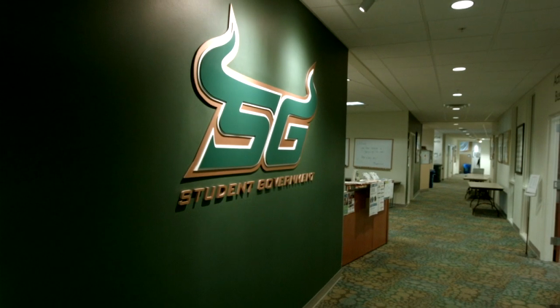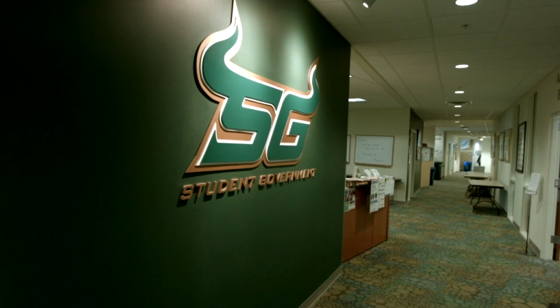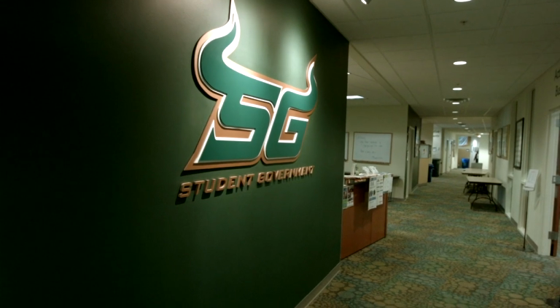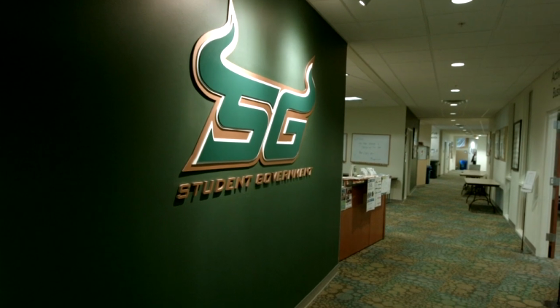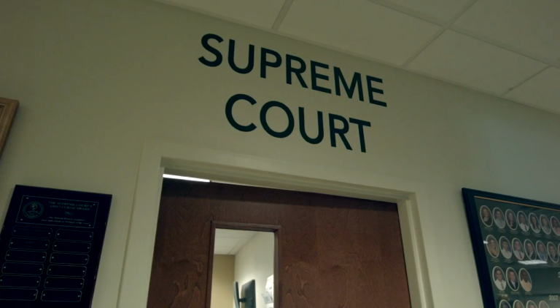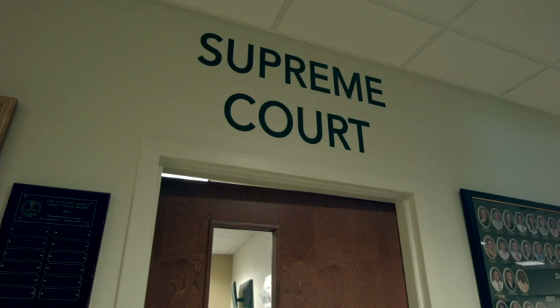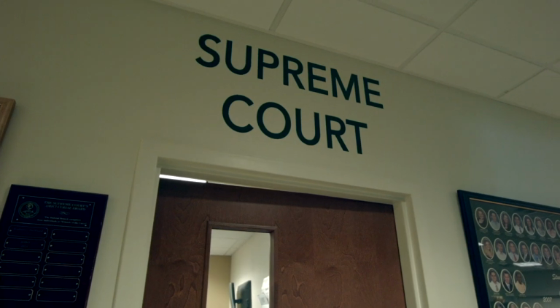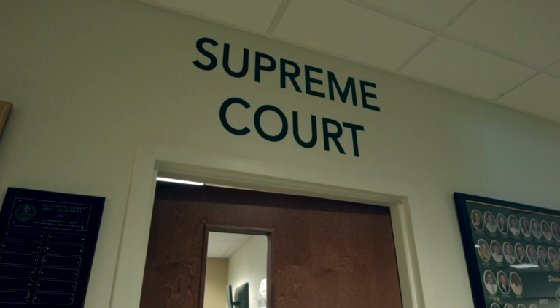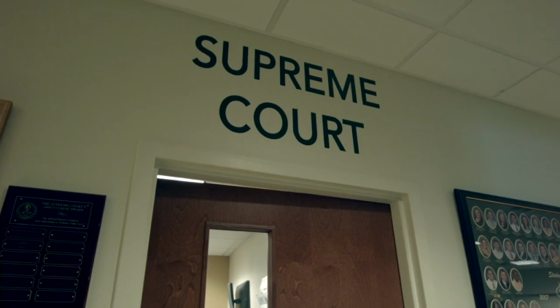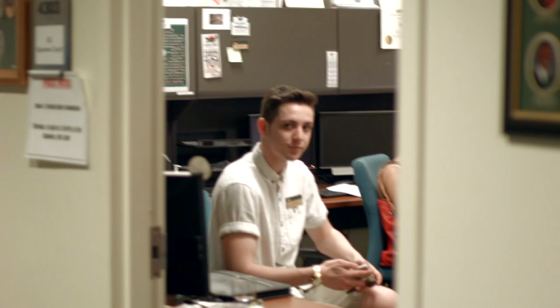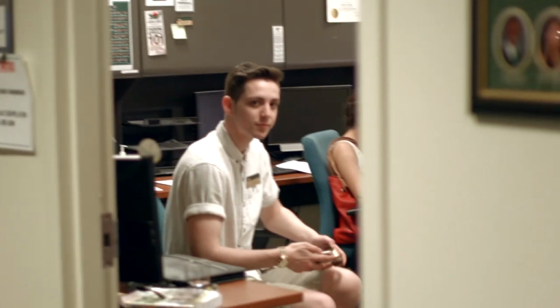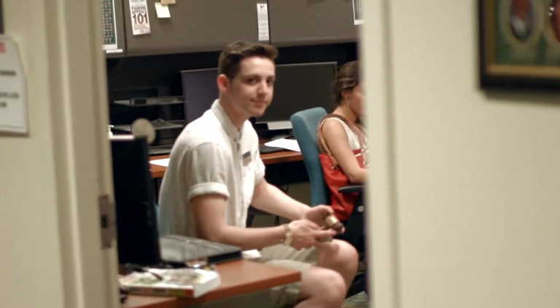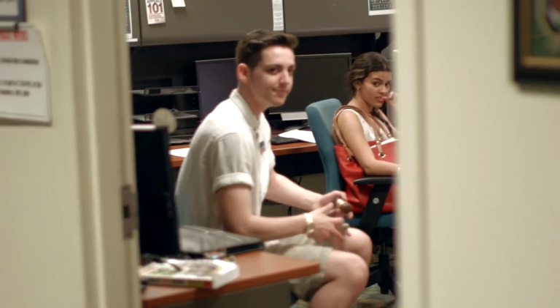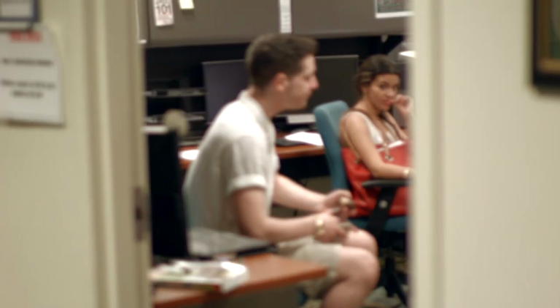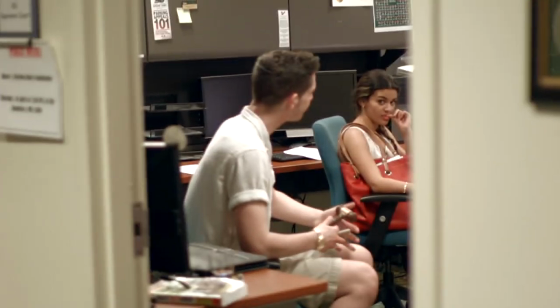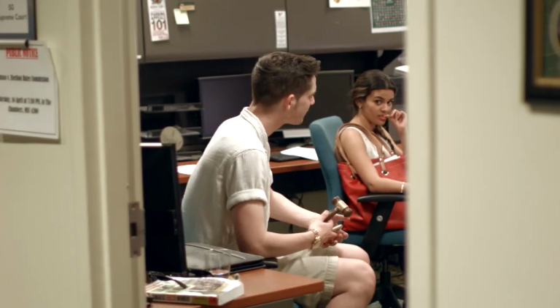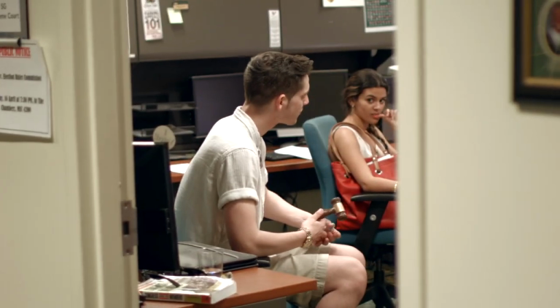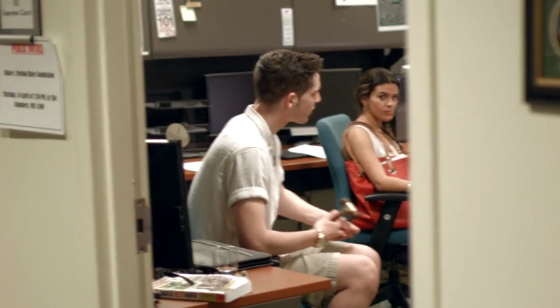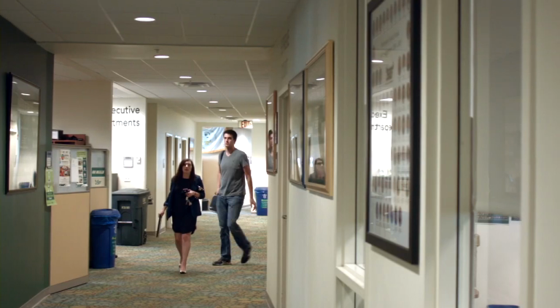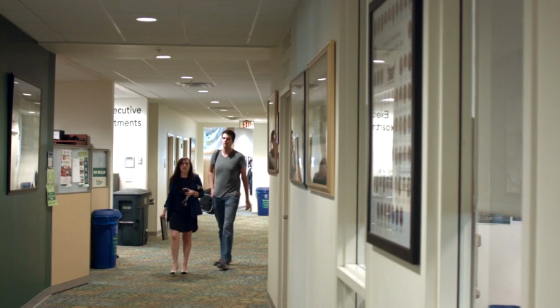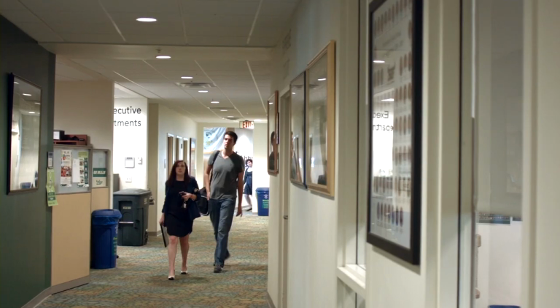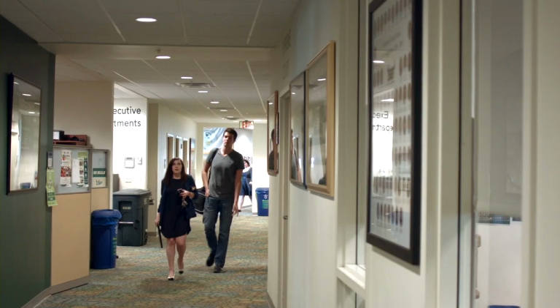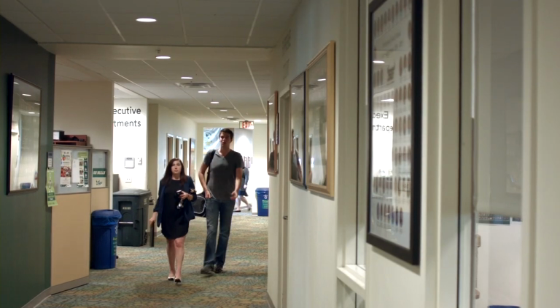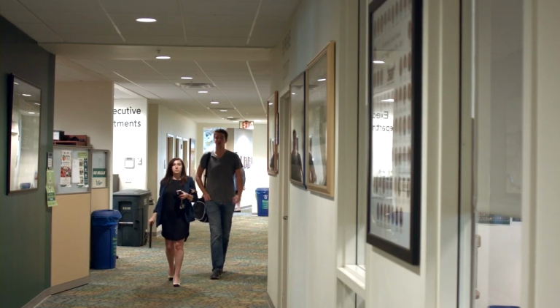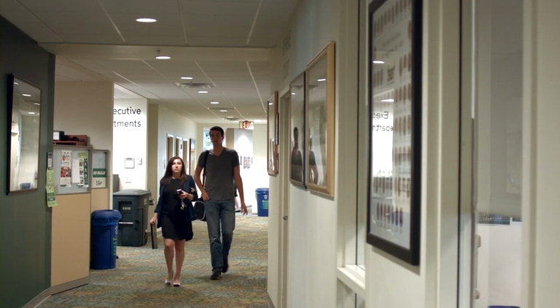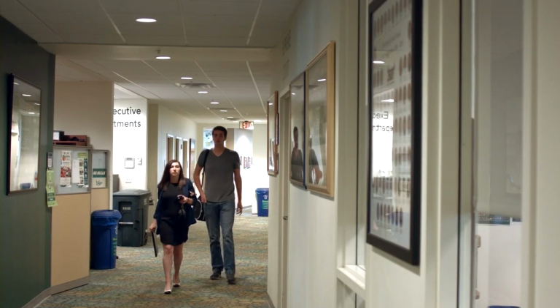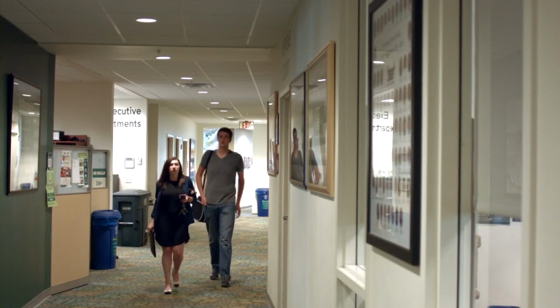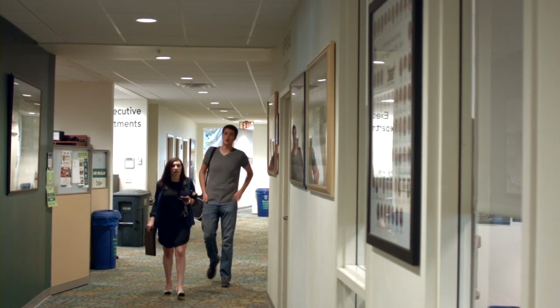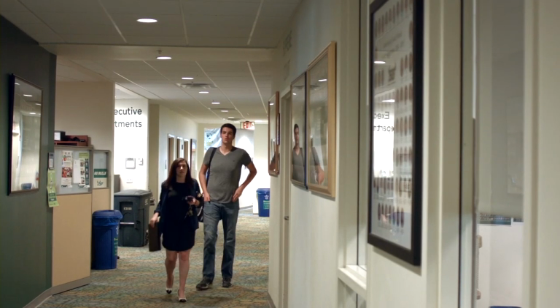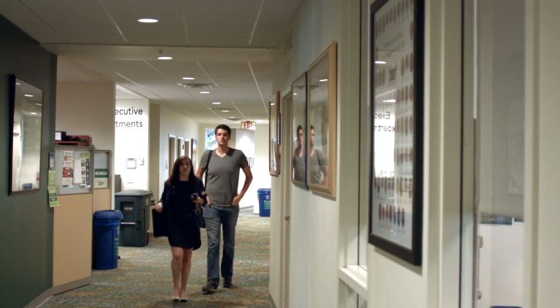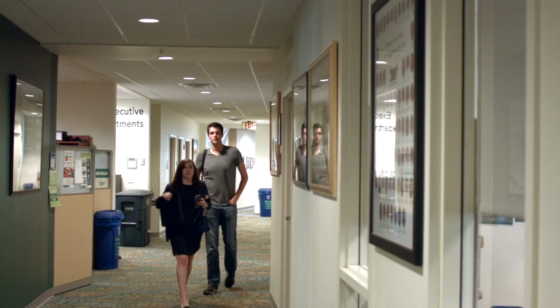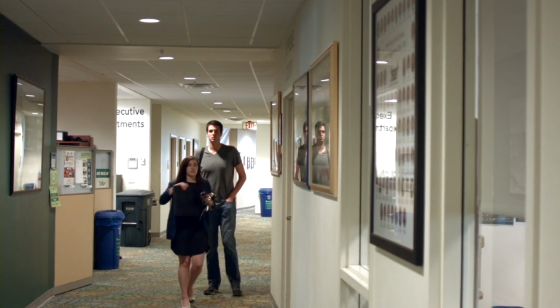Student Government, located on the fourth floor of the Marshall Center, provides students with a way to have their voices be heard.